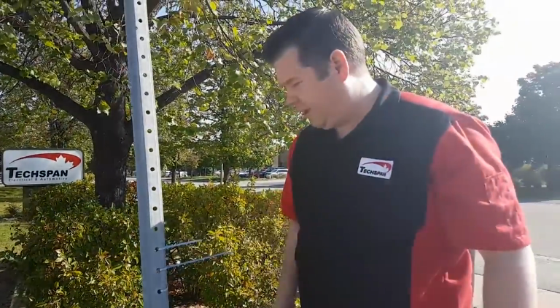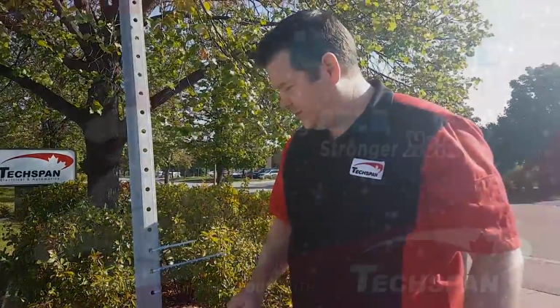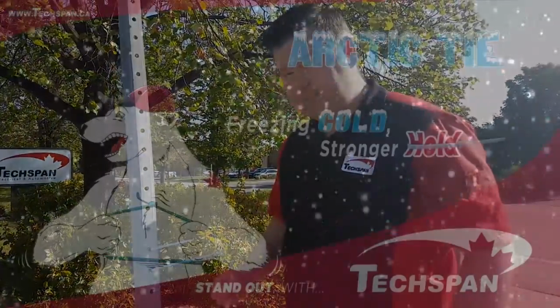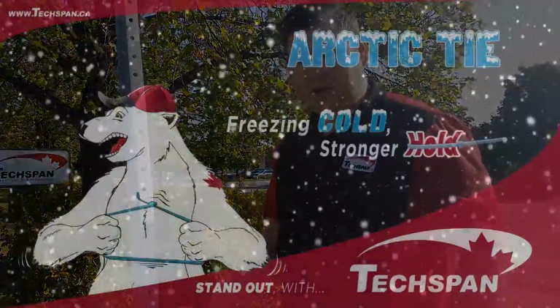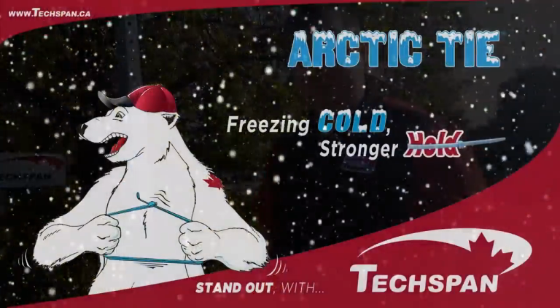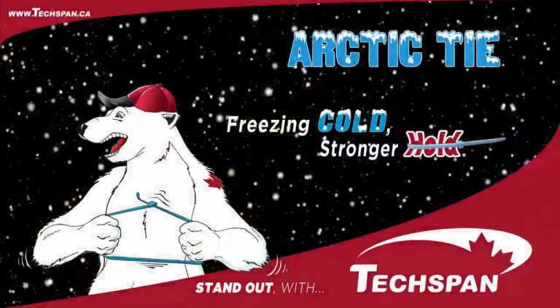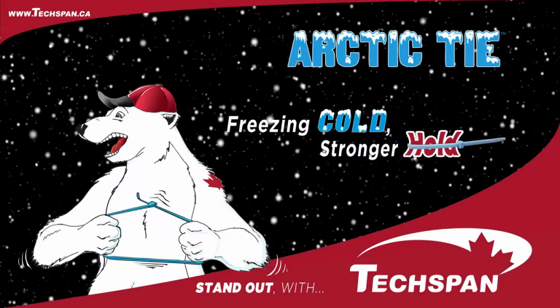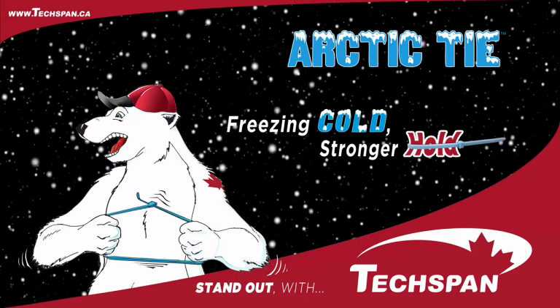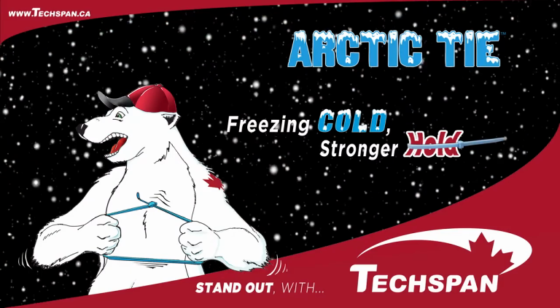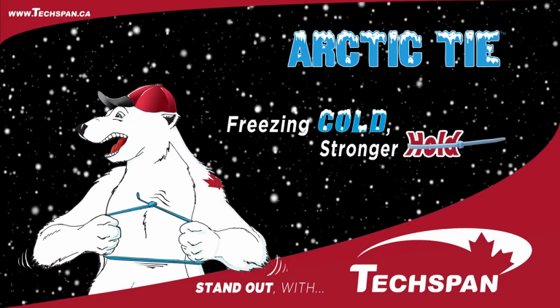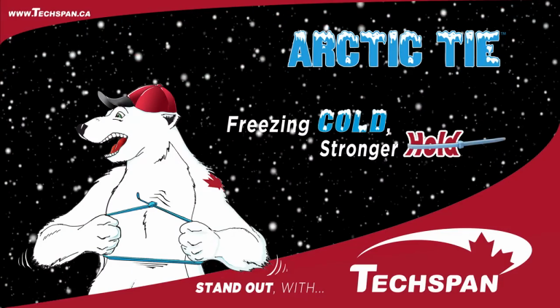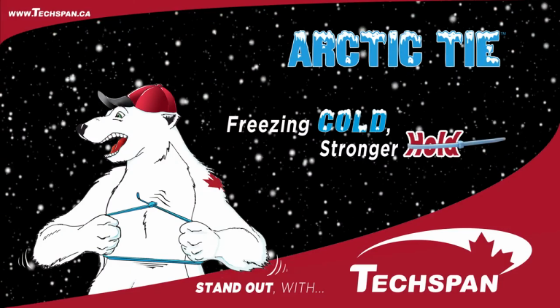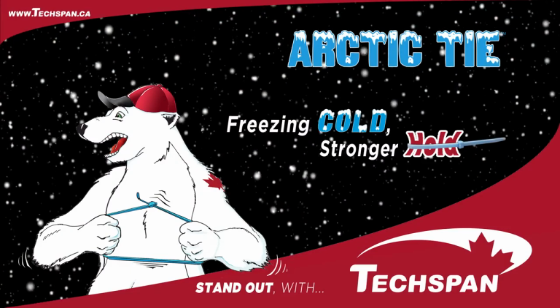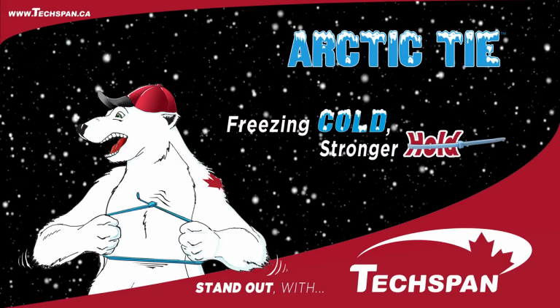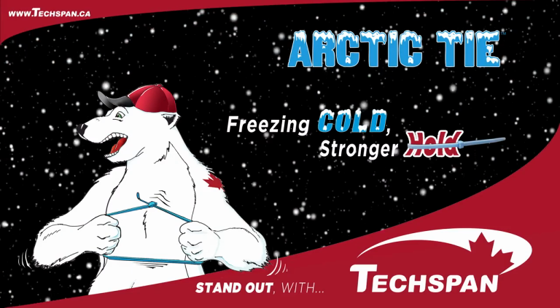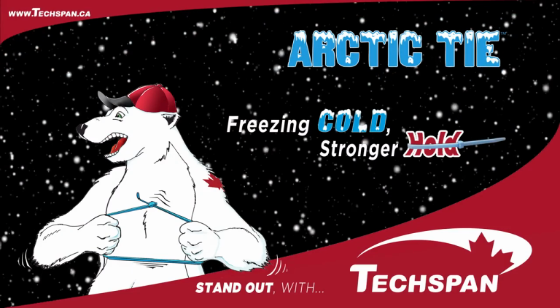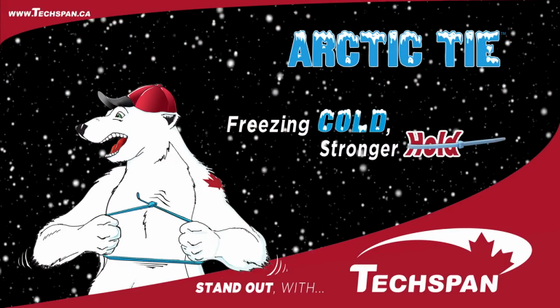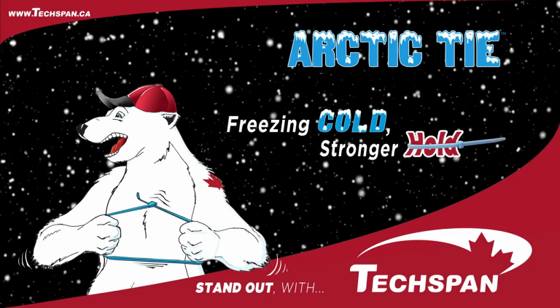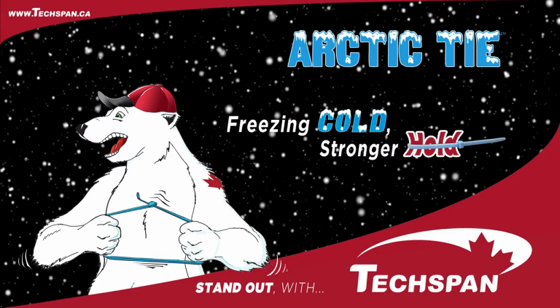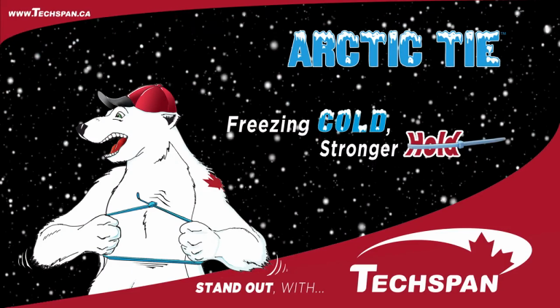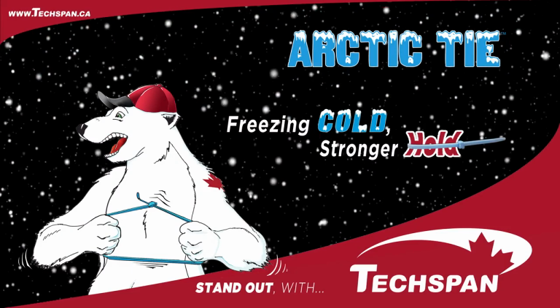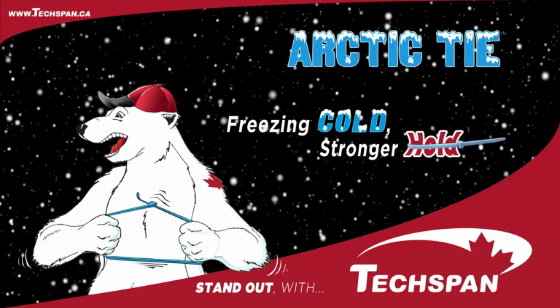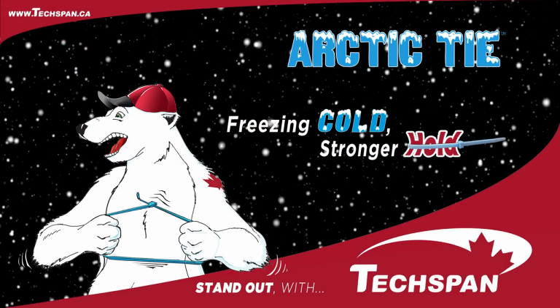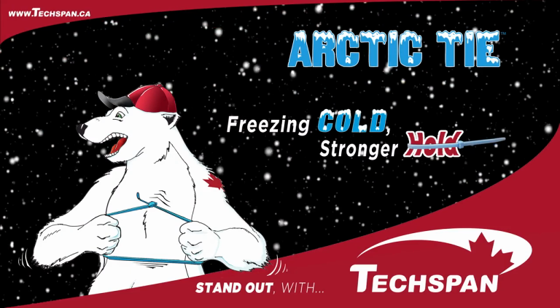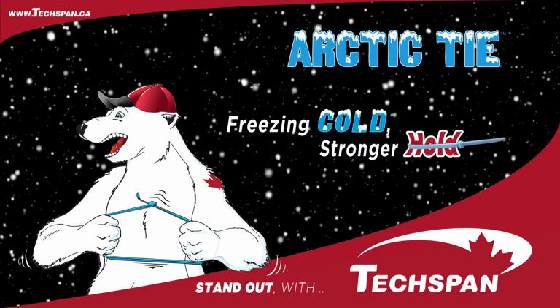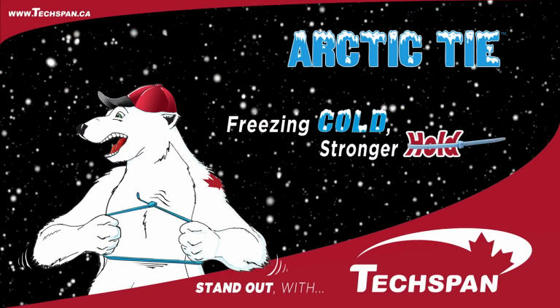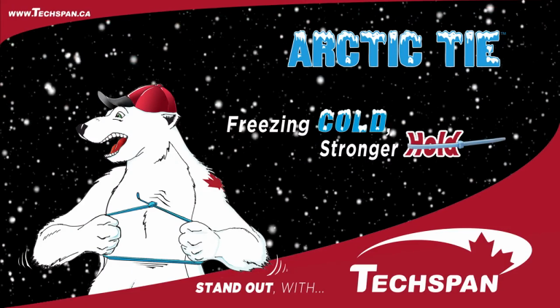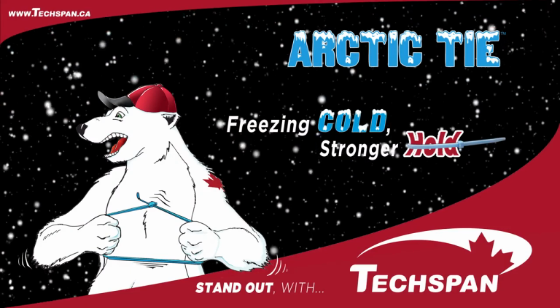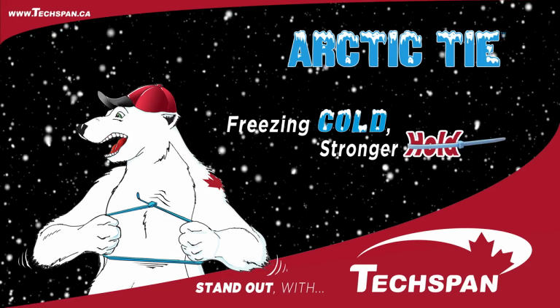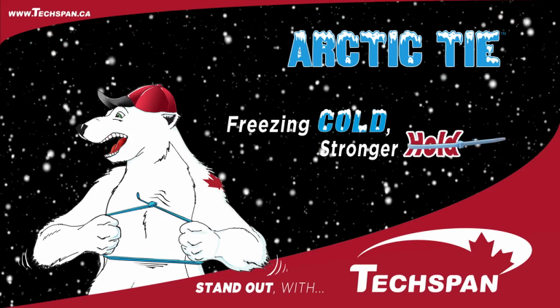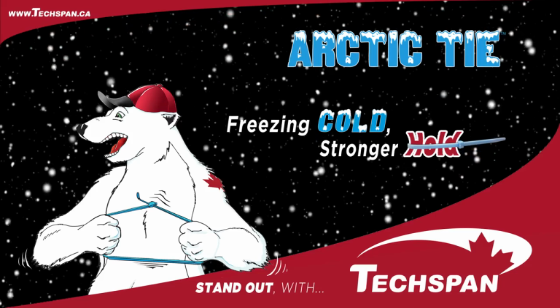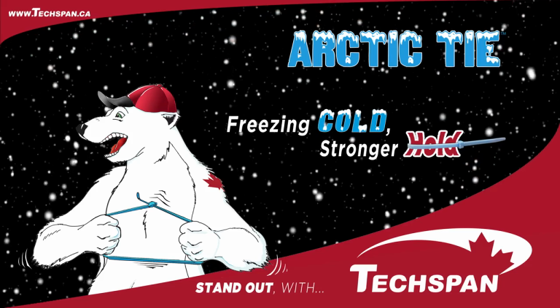That's Texpan Arctic Ties. Freezing cold, stronger hold.